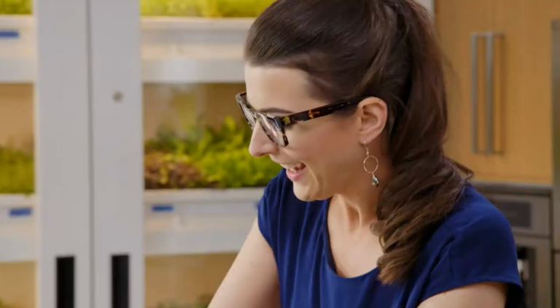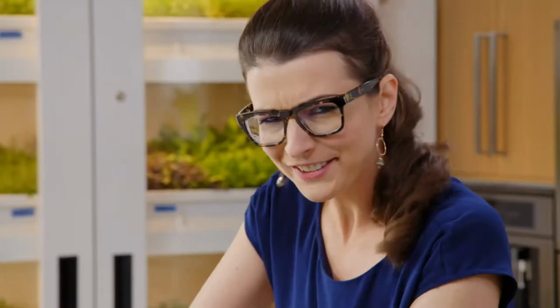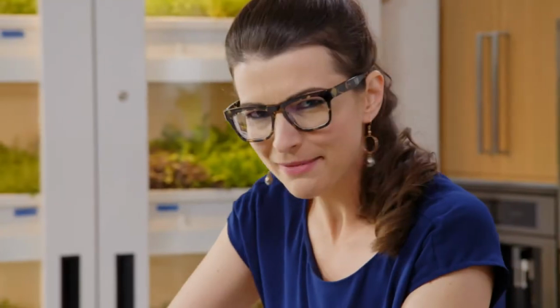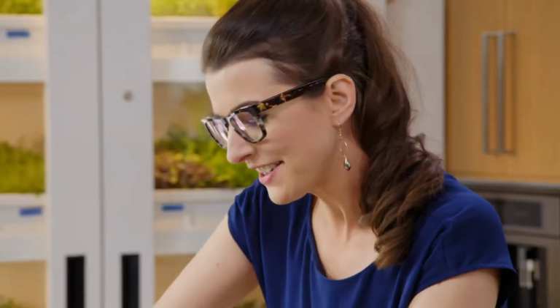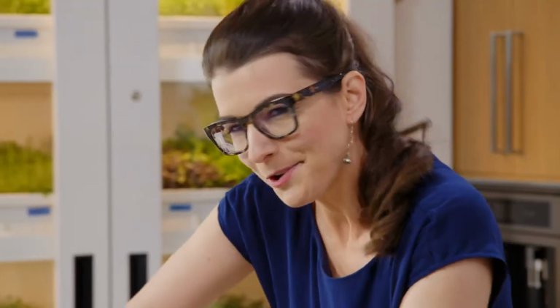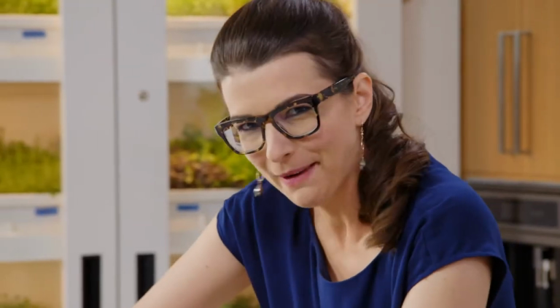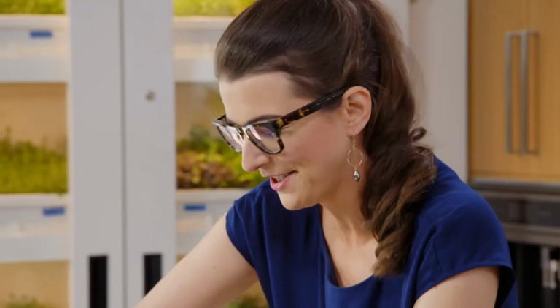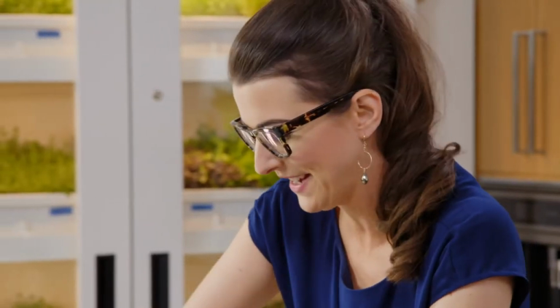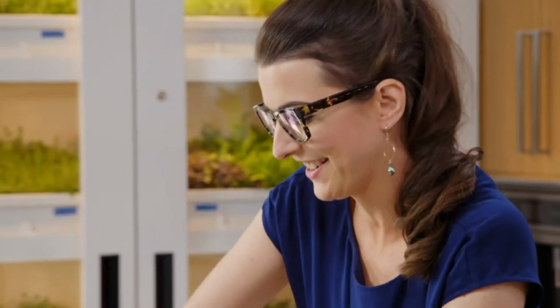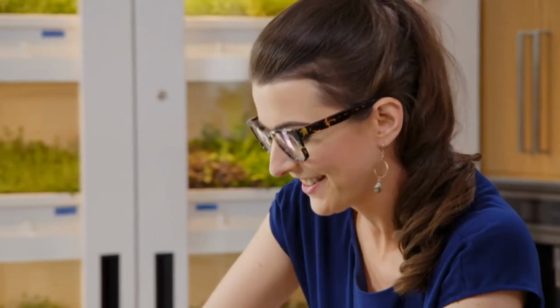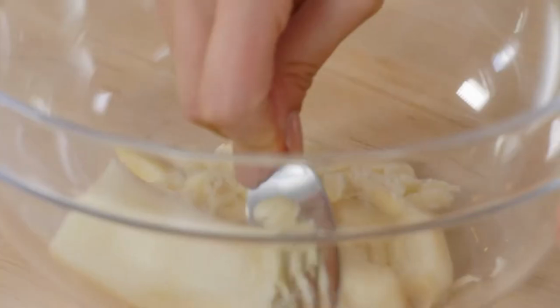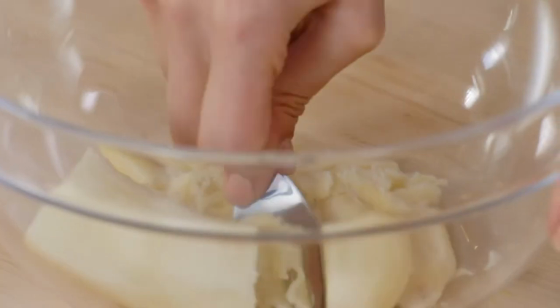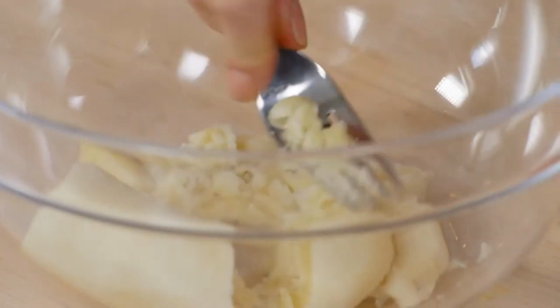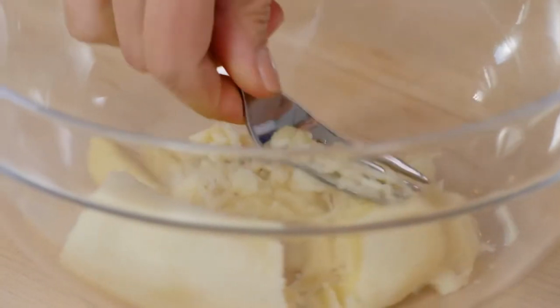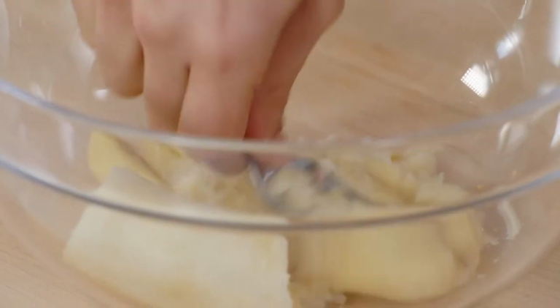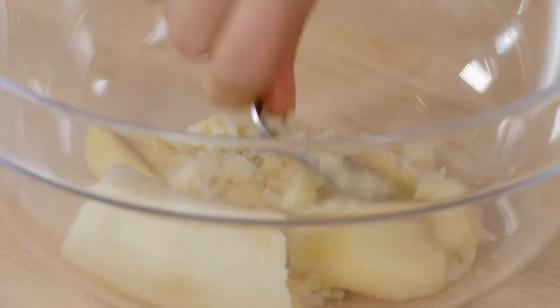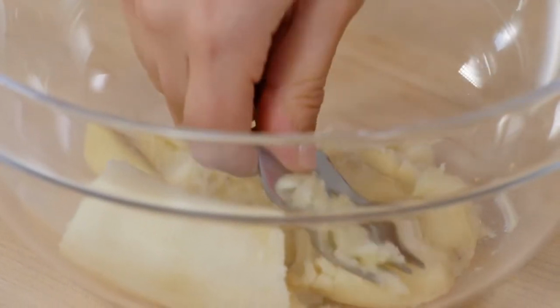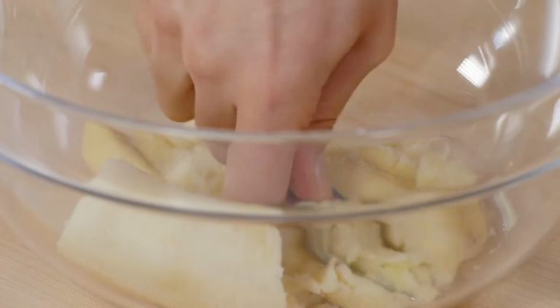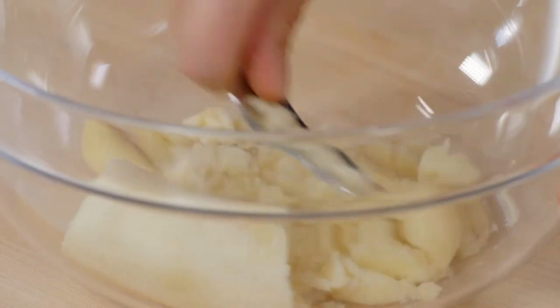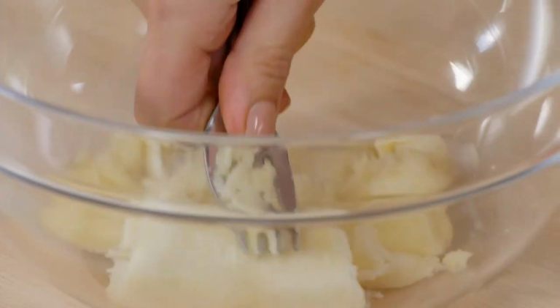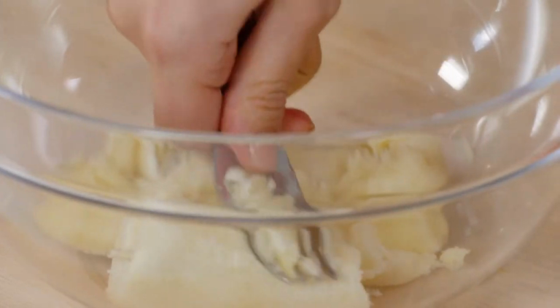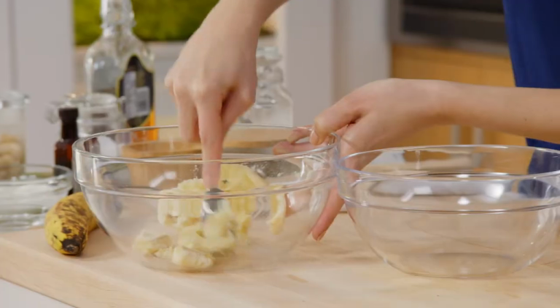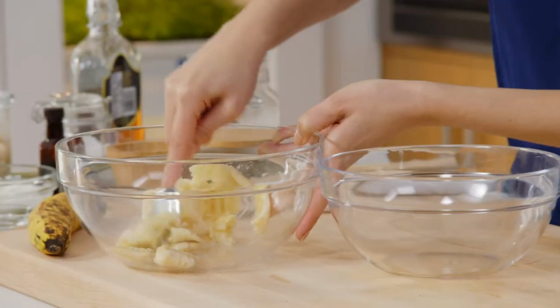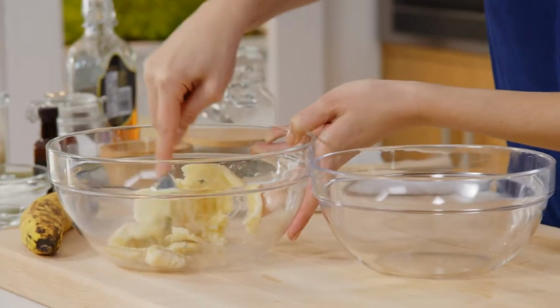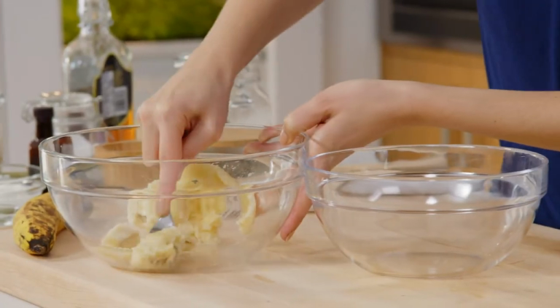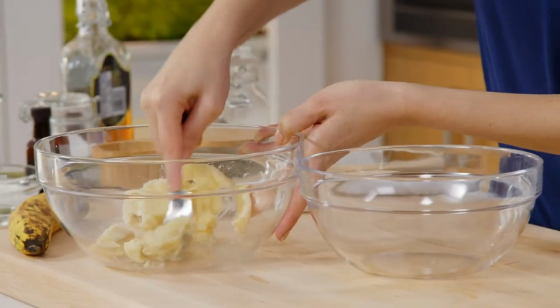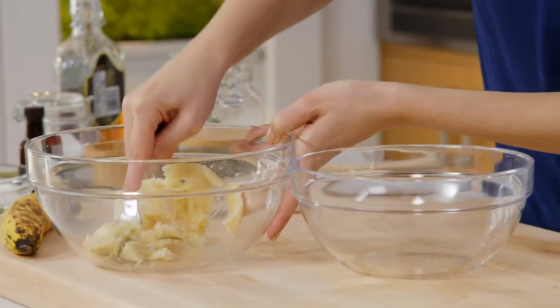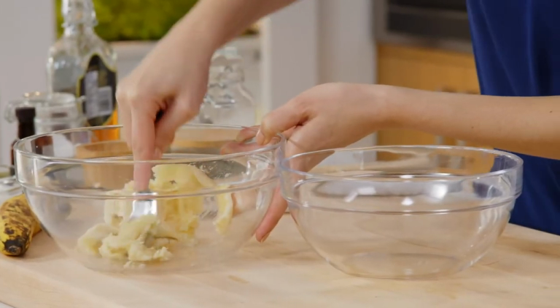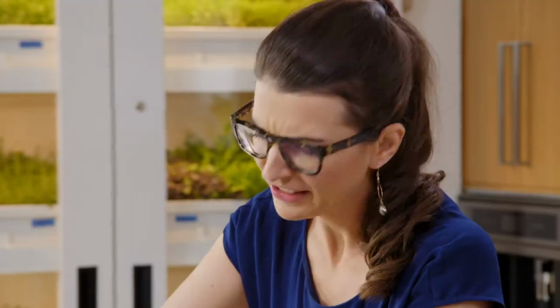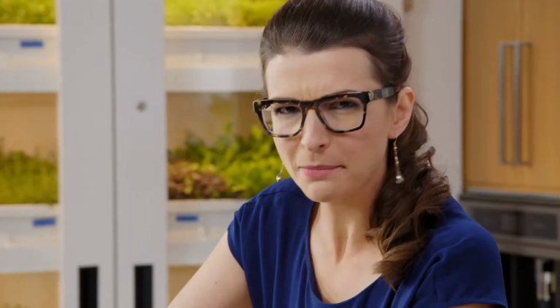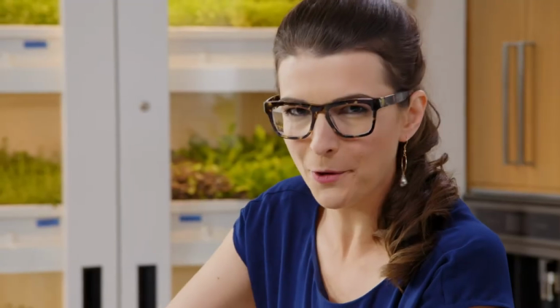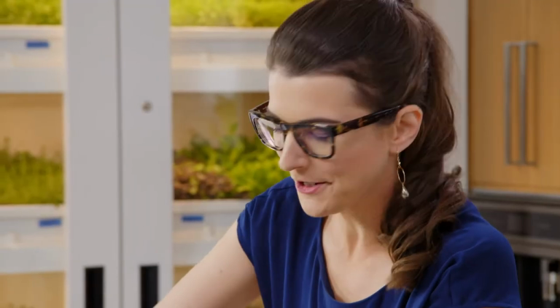I don't know why, but I enjoy mashing bananas. It's a nice way to get all my aggressions out from the day. Get mad at the banana, not at my coworkers.